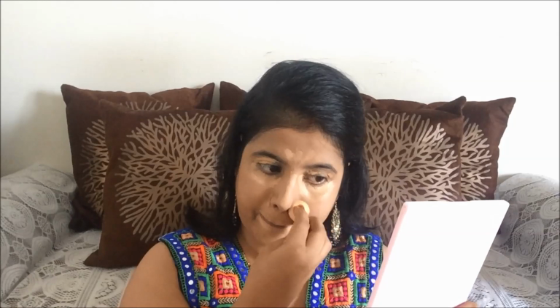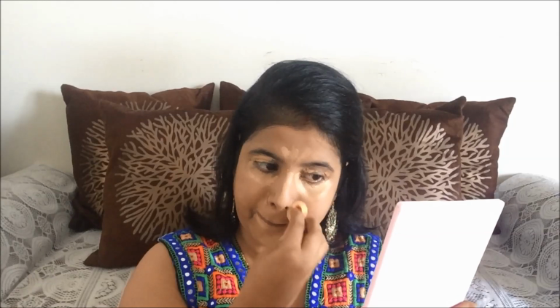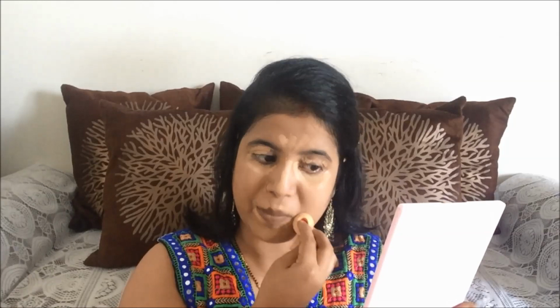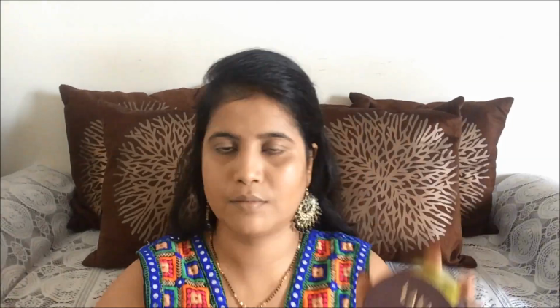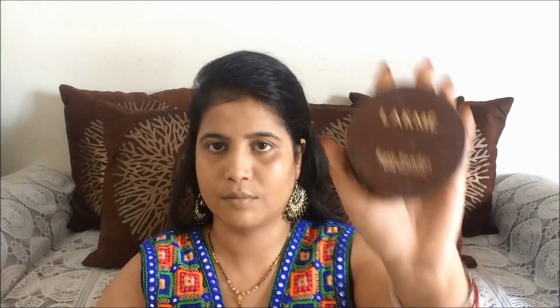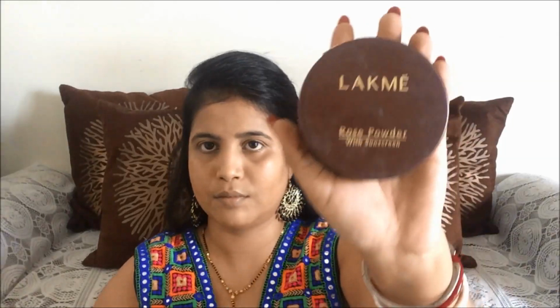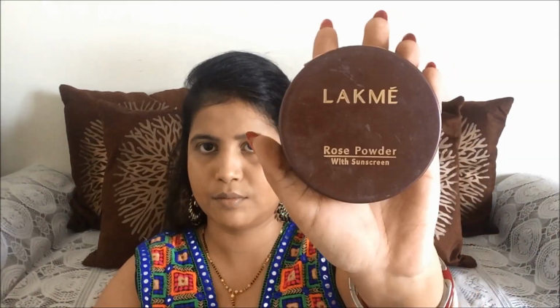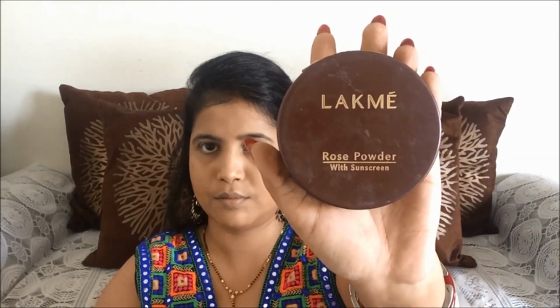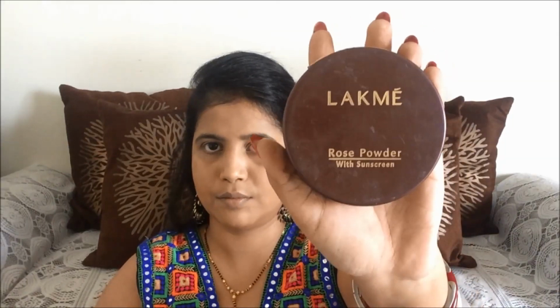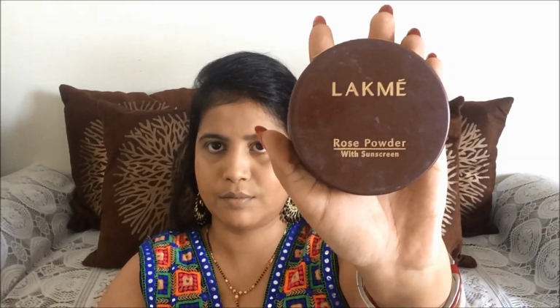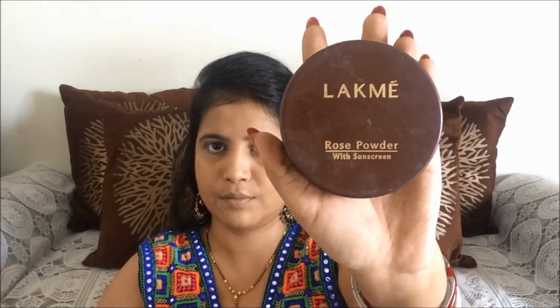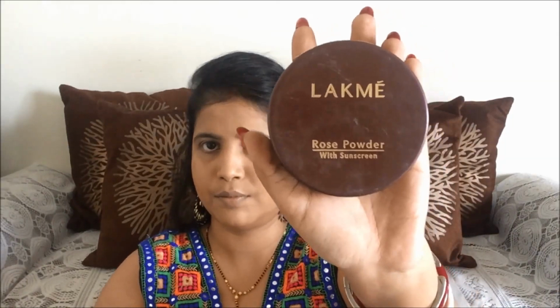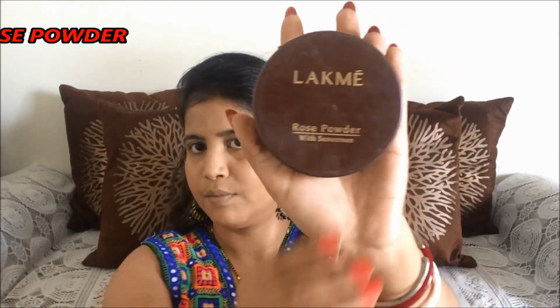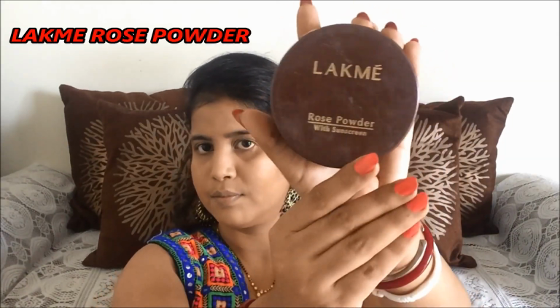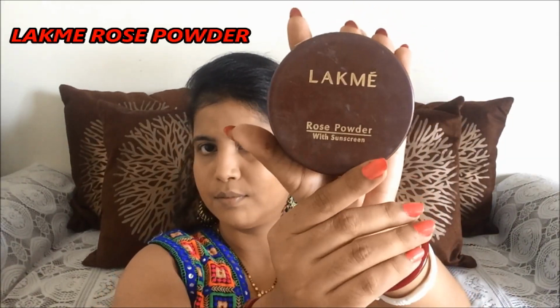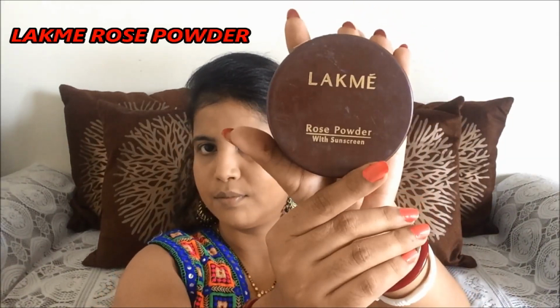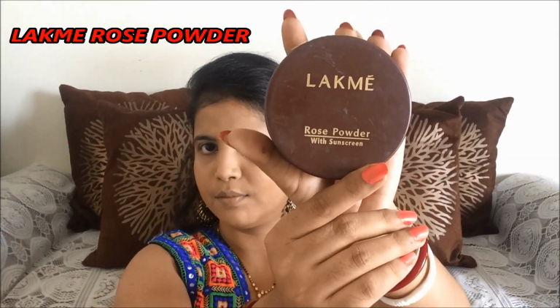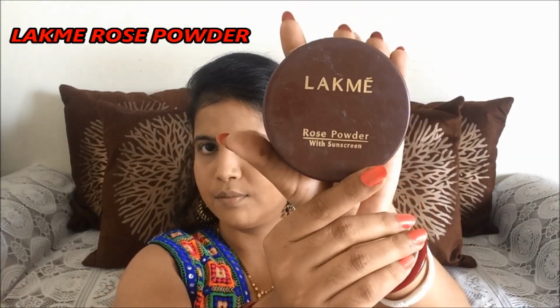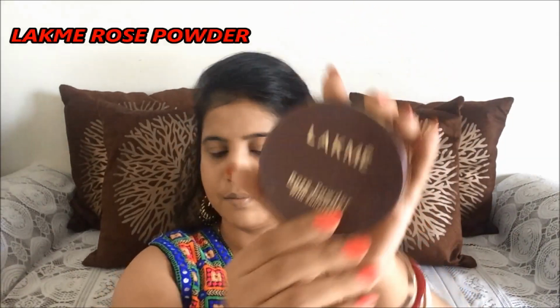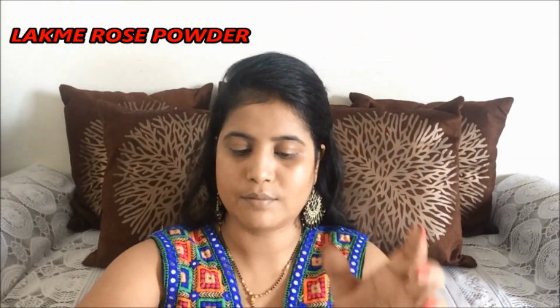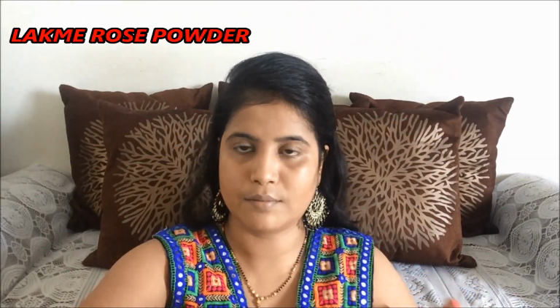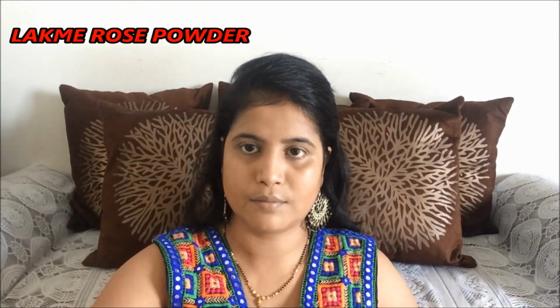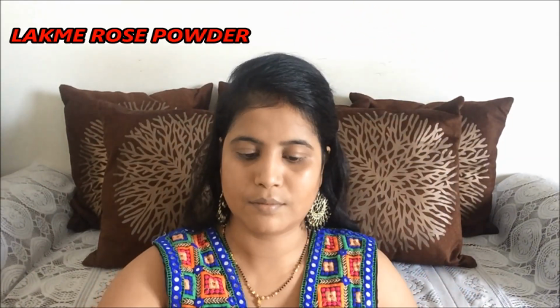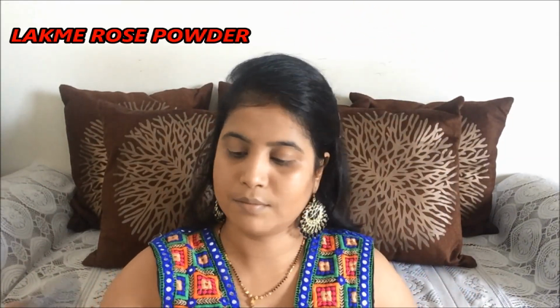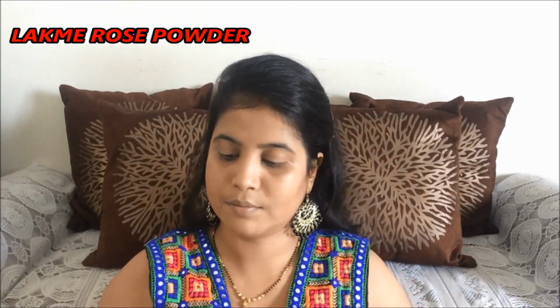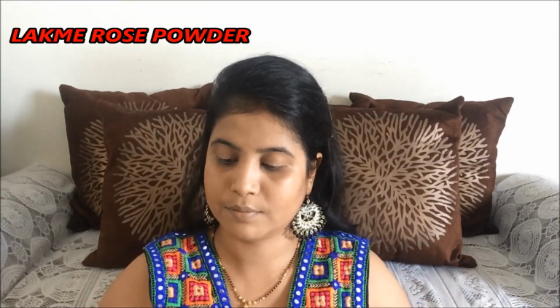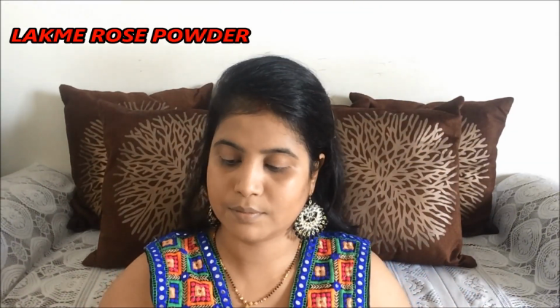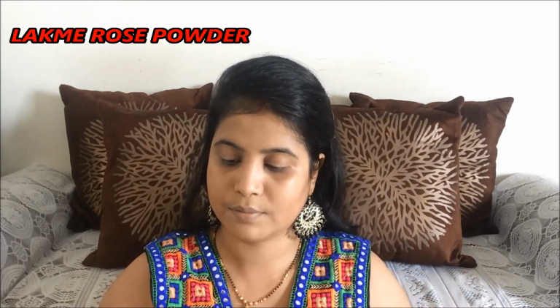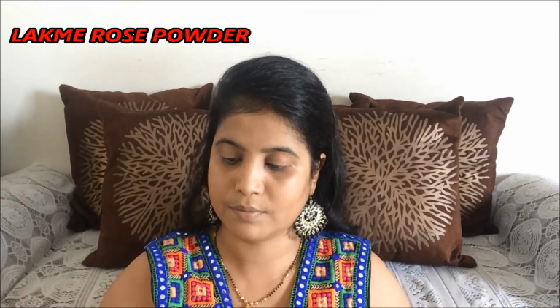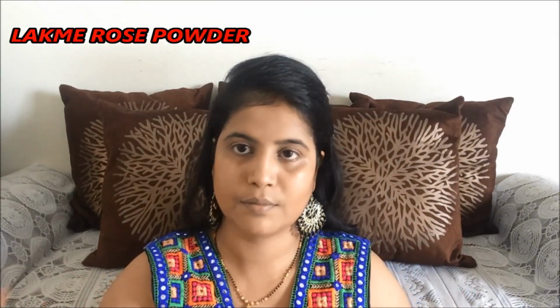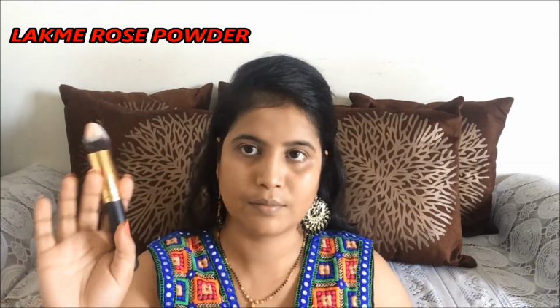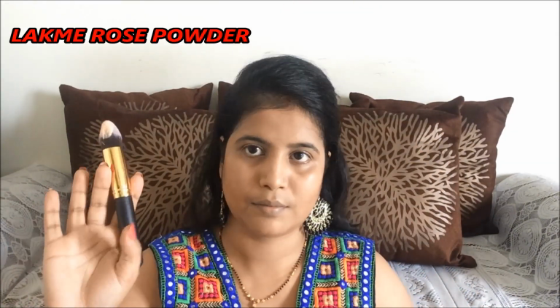To set my concealer, I am now using Lakme Rose Powder.